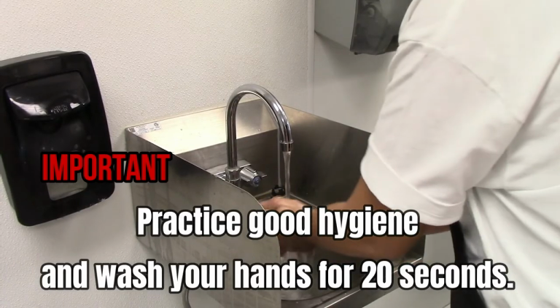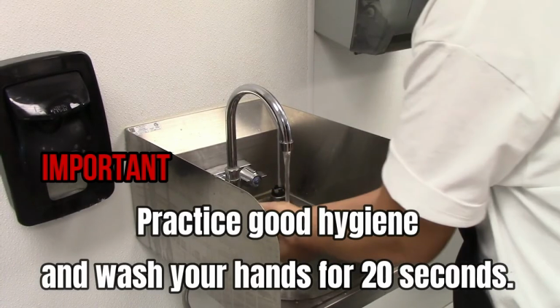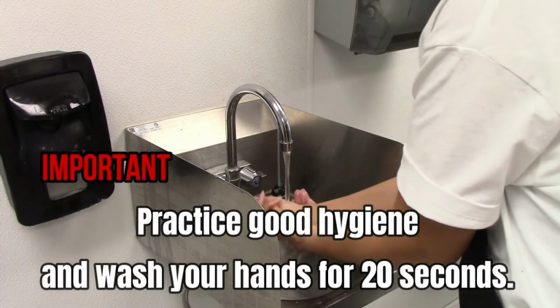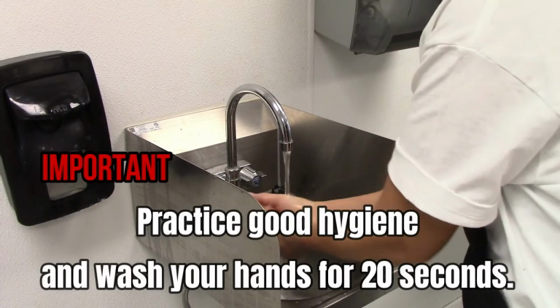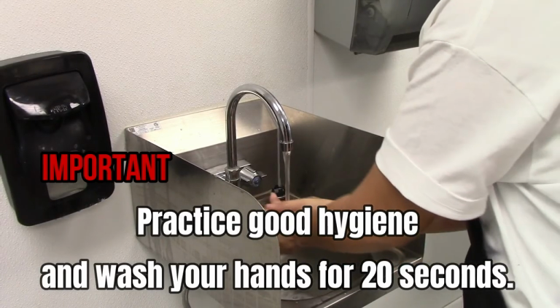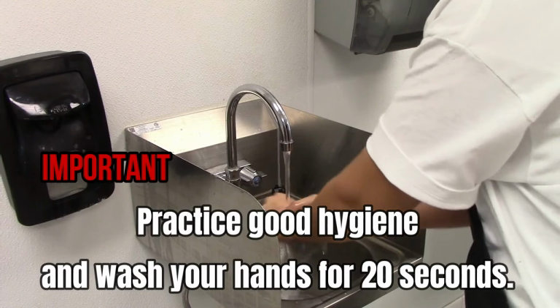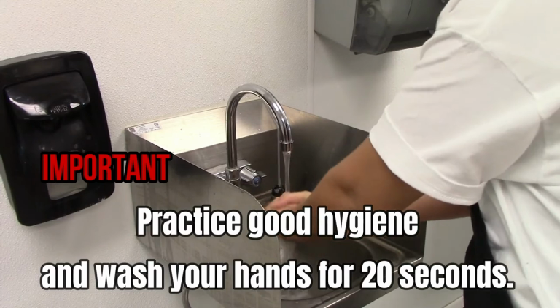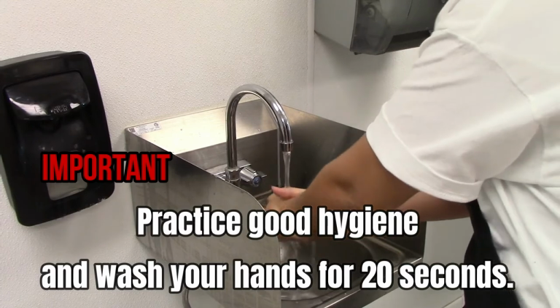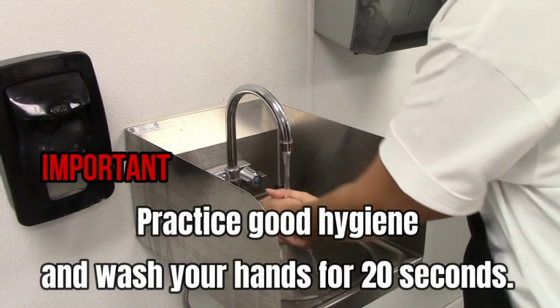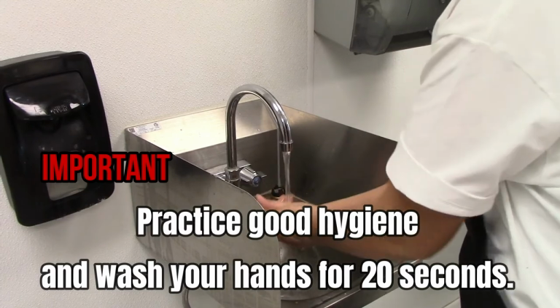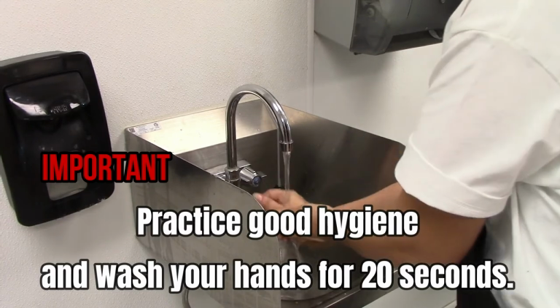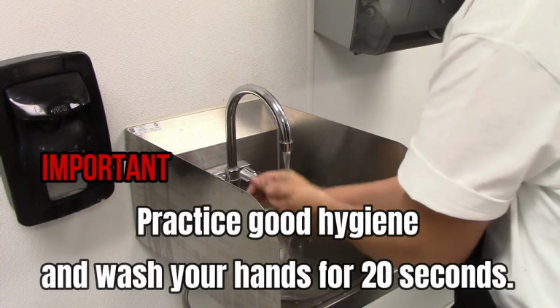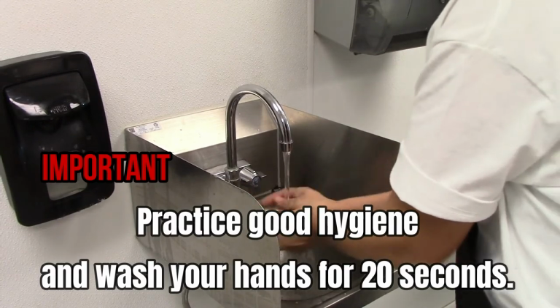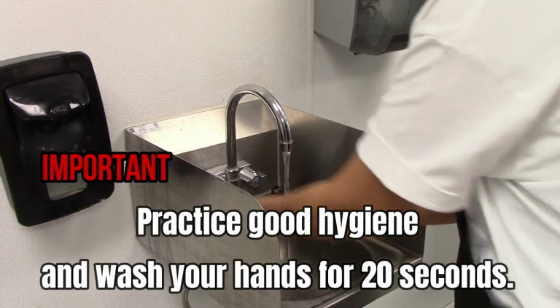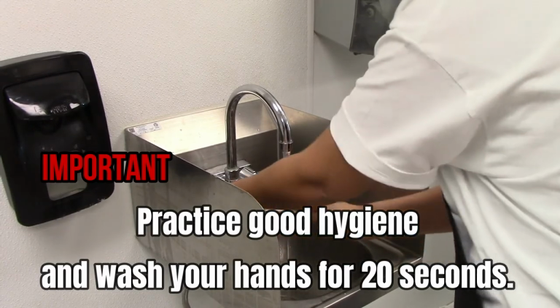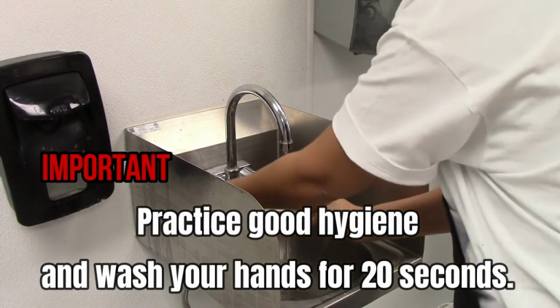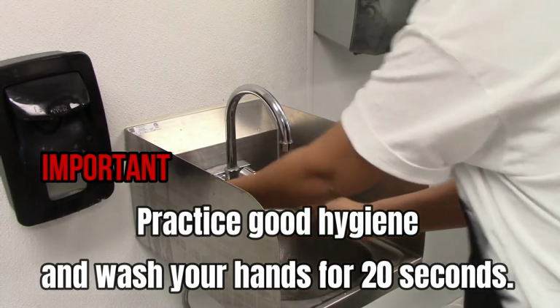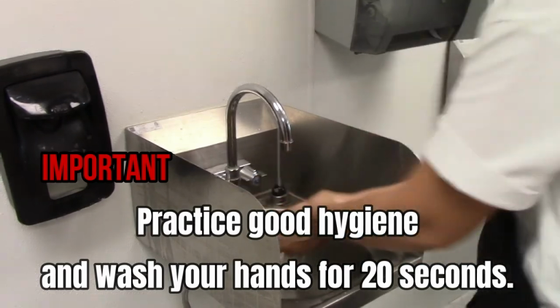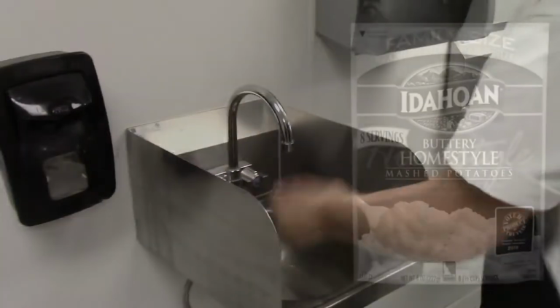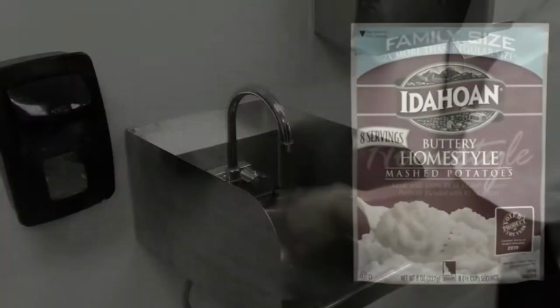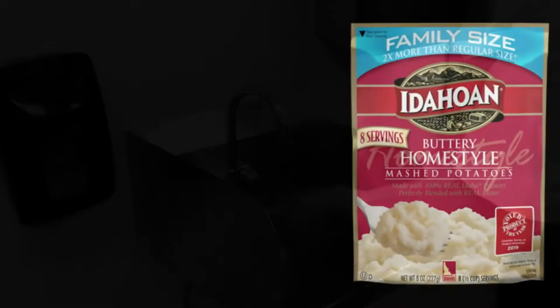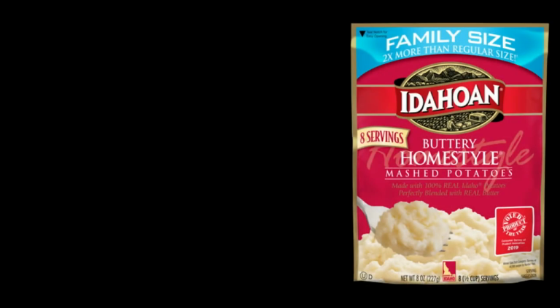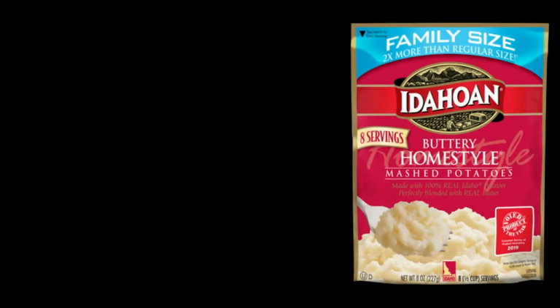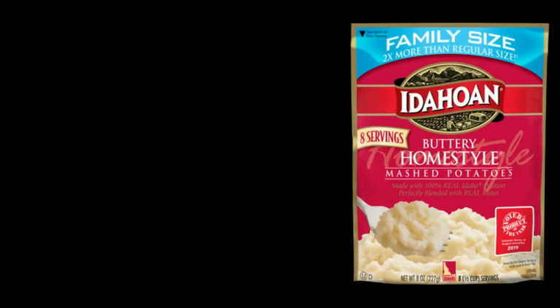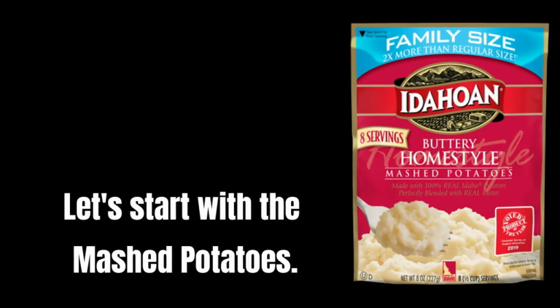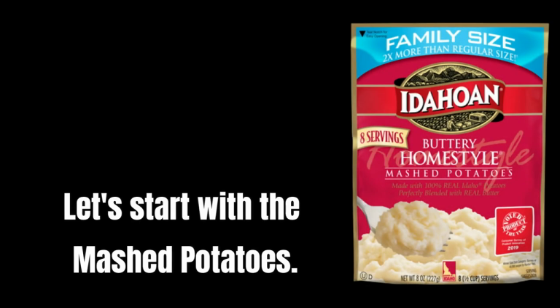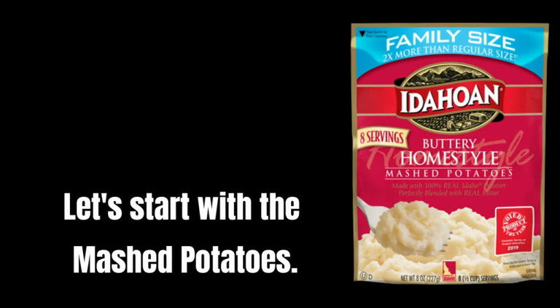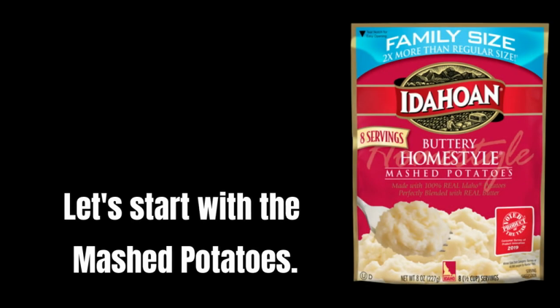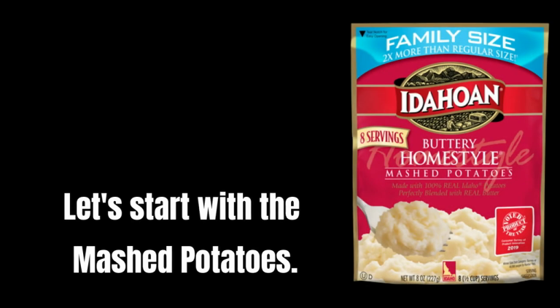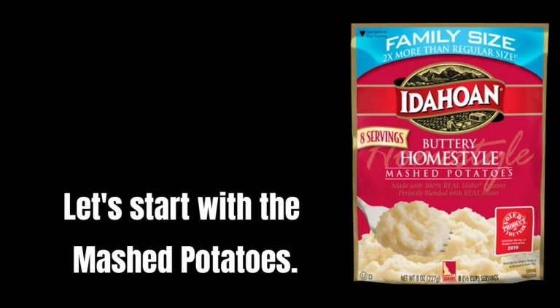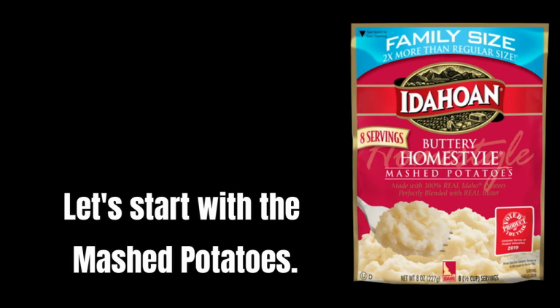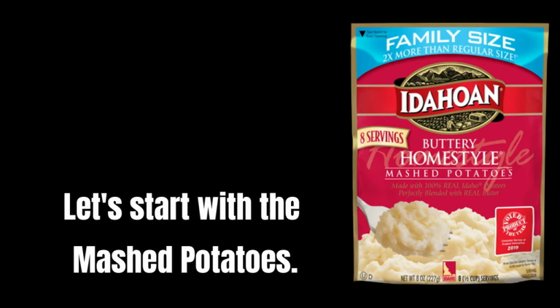Practice good hygiene and wash your hands for 20 seconds. Let's start with the mashed potatoes.